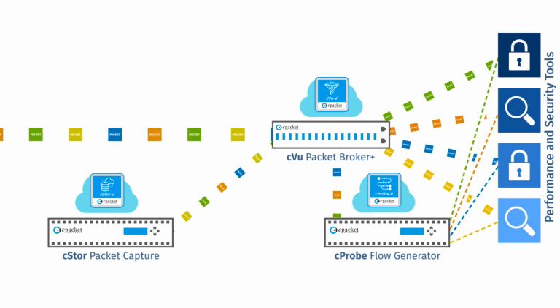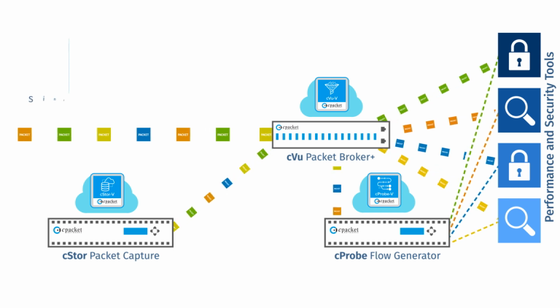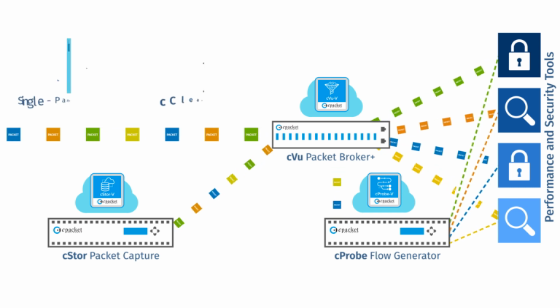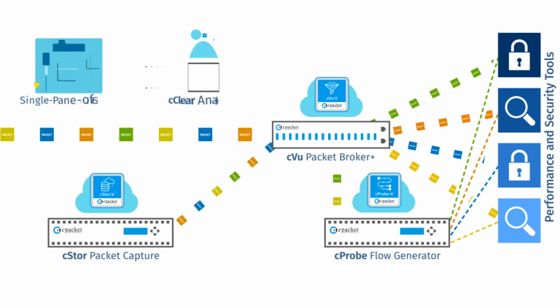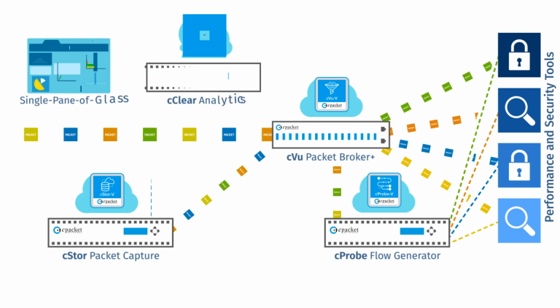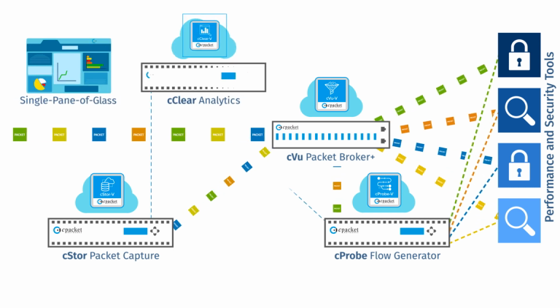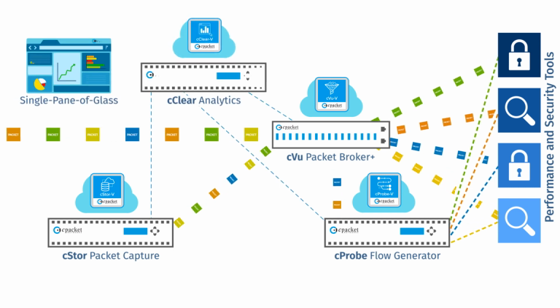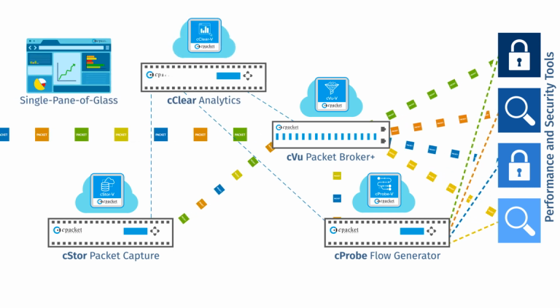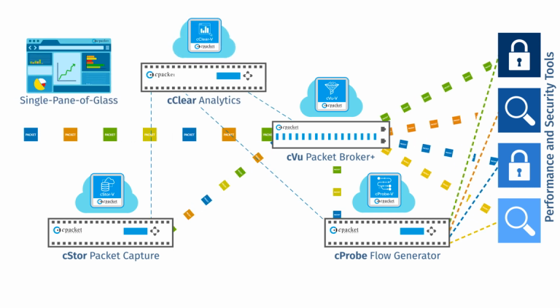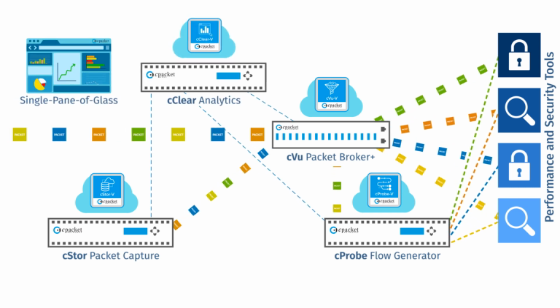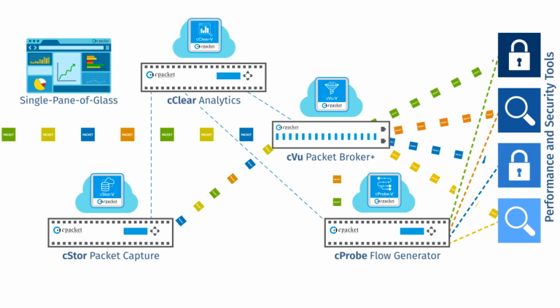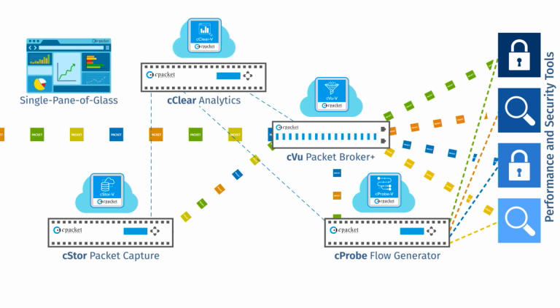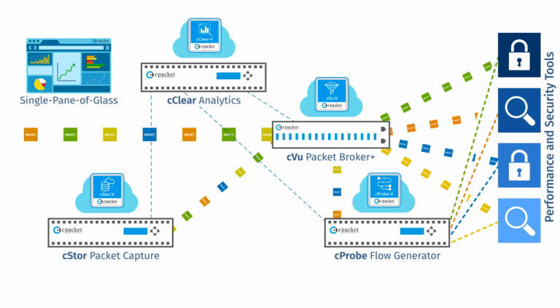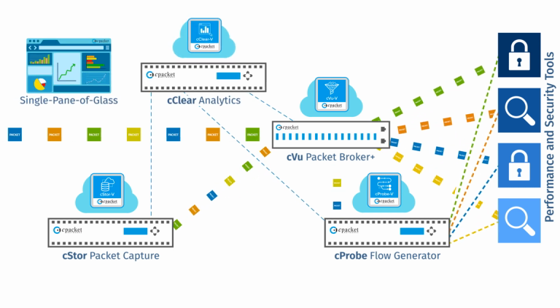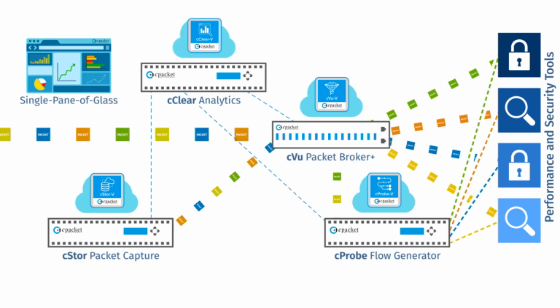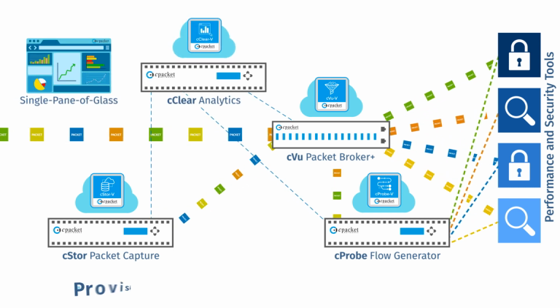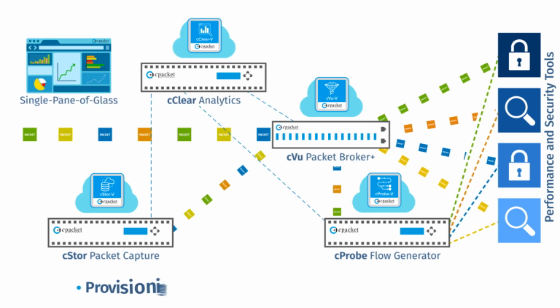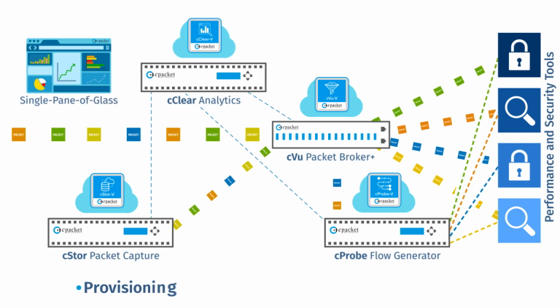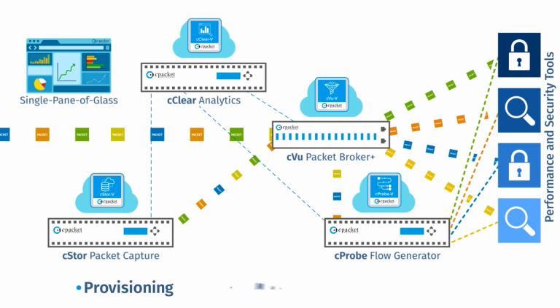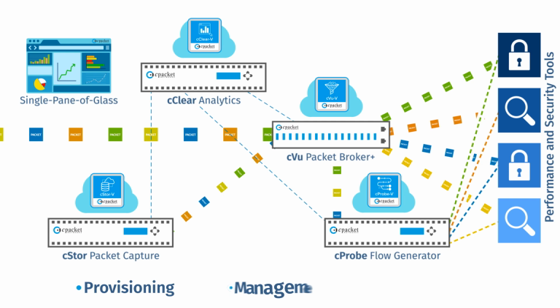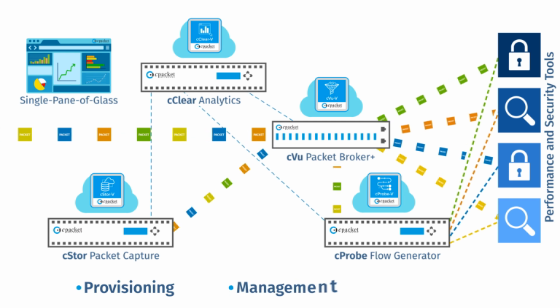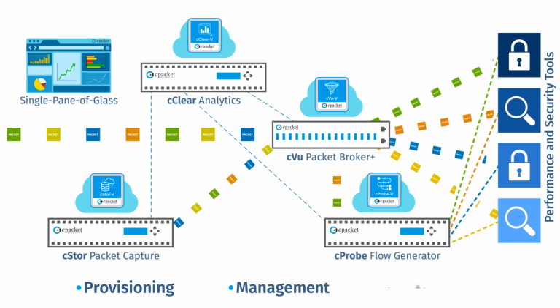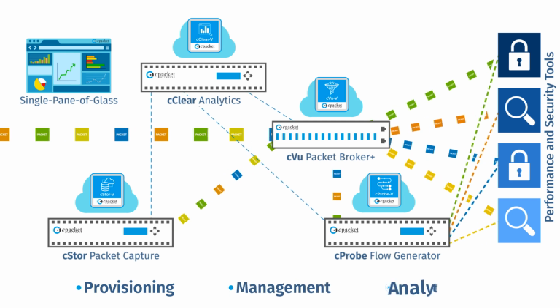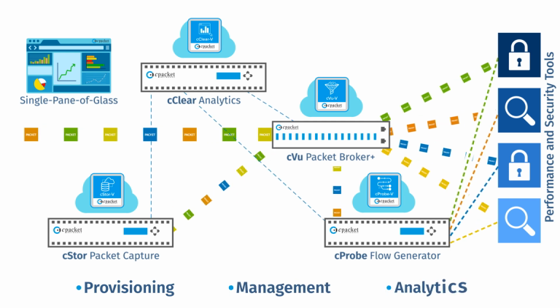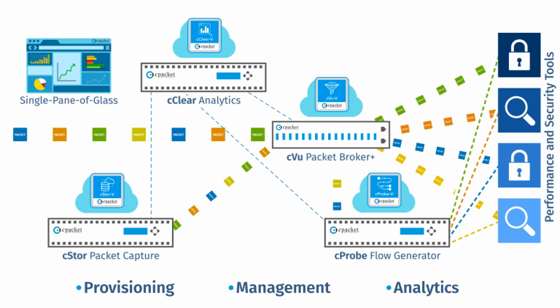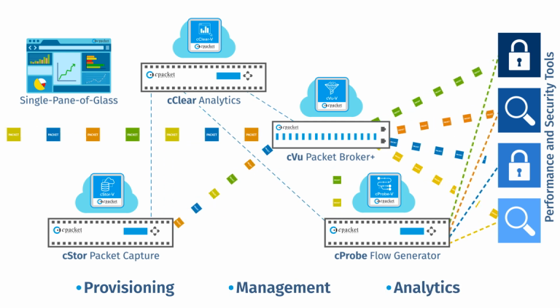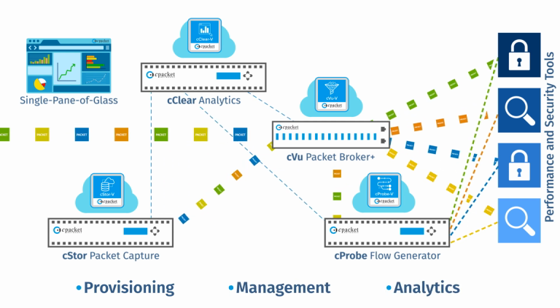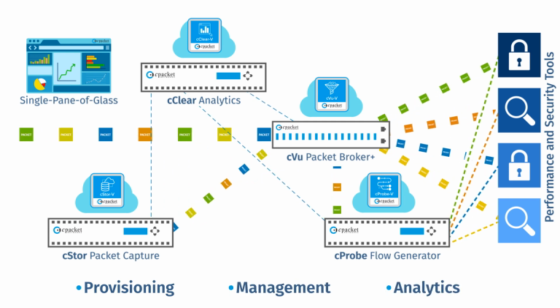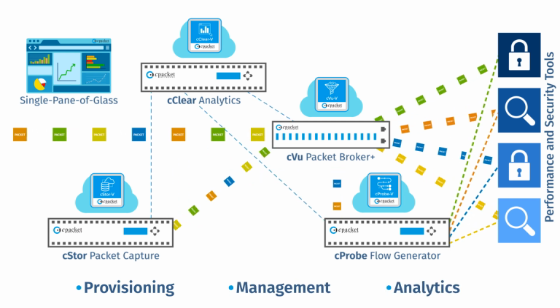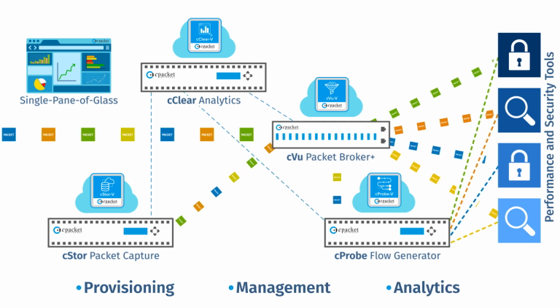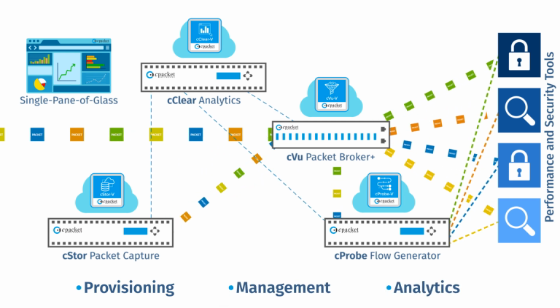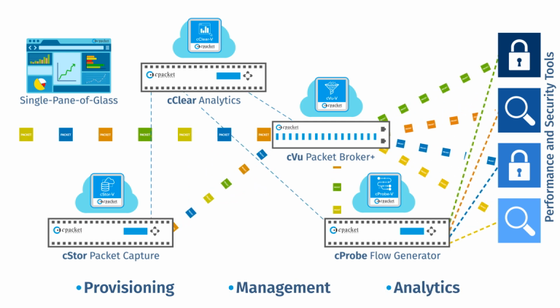The C-Clear Series provides single pane of glass provisioning, management, and analytics across the entire hybrid environment.